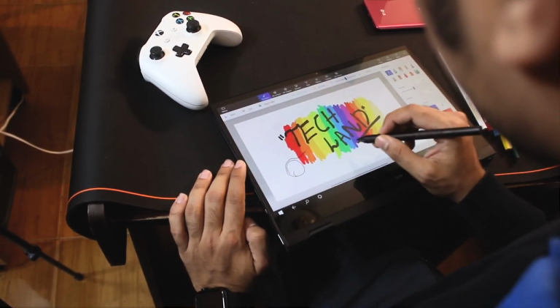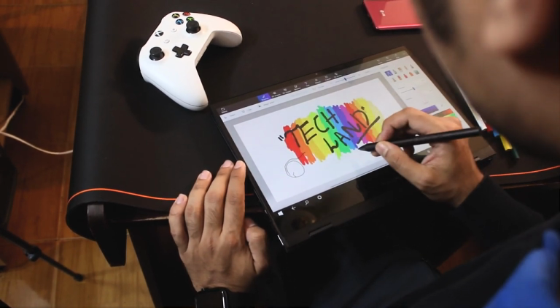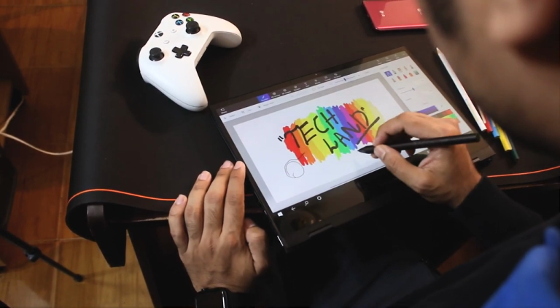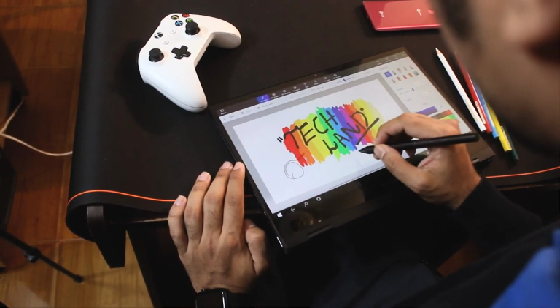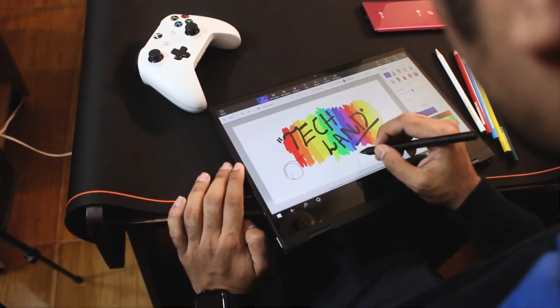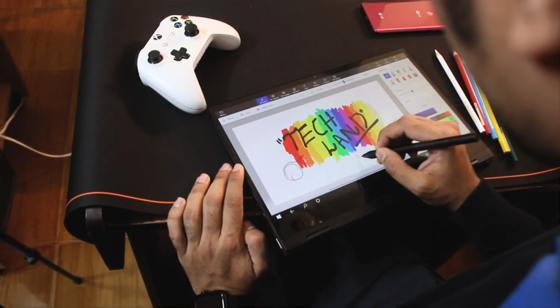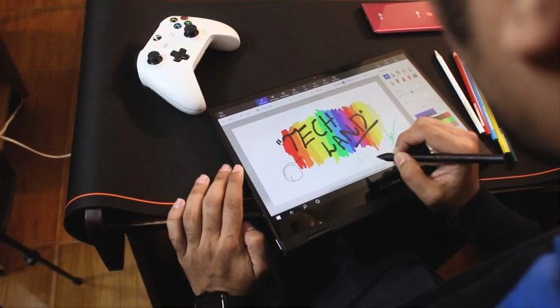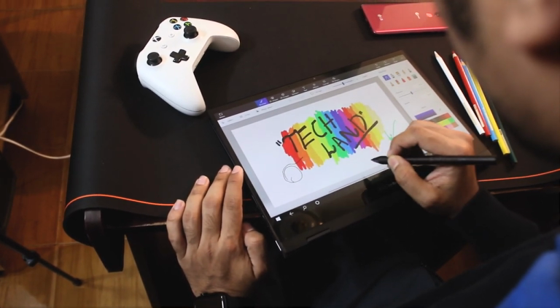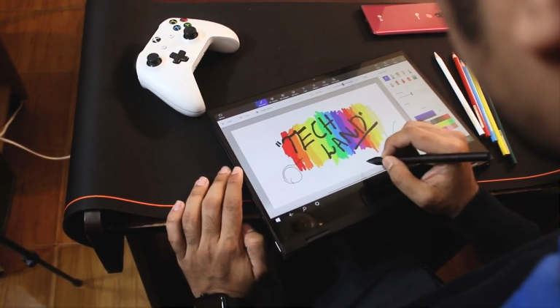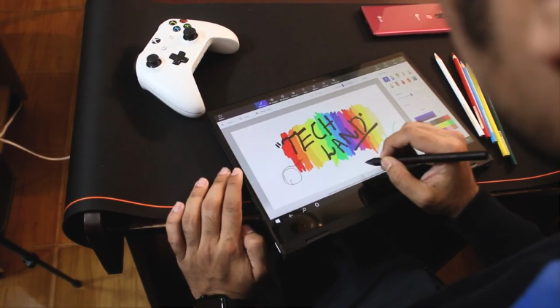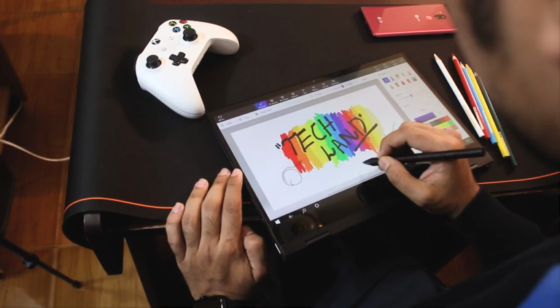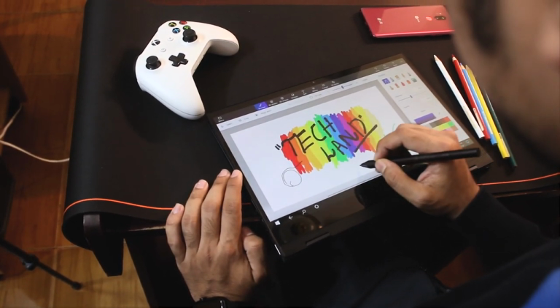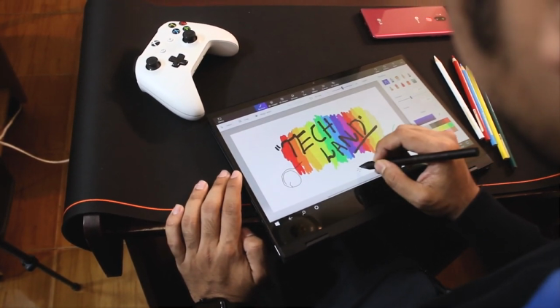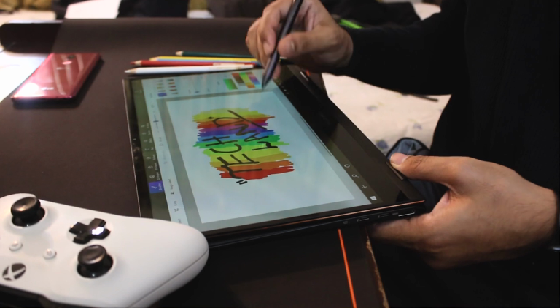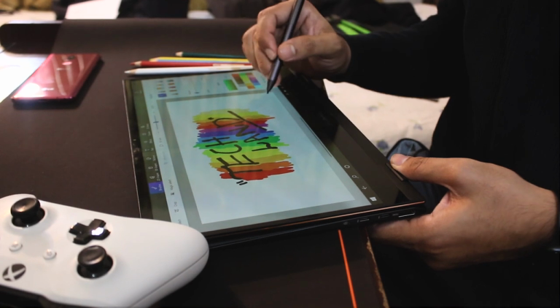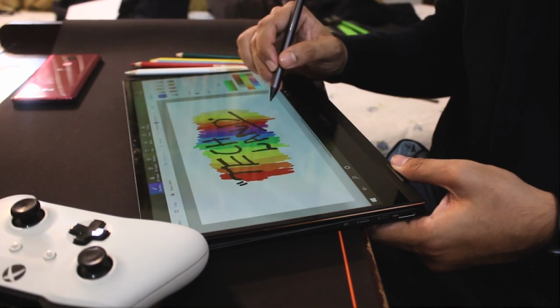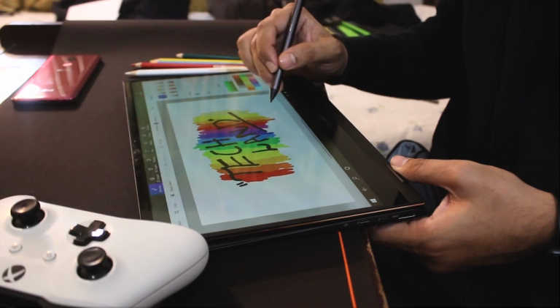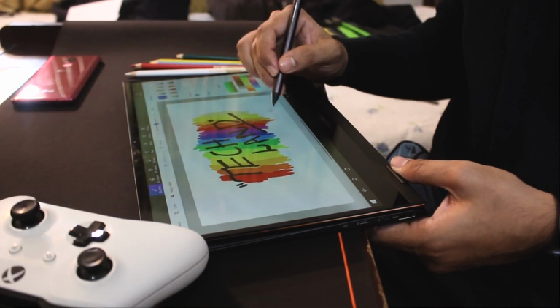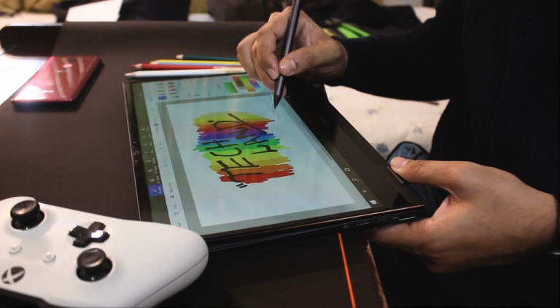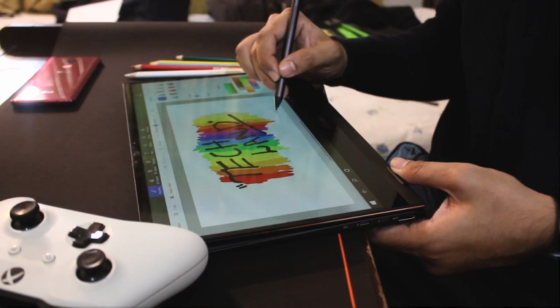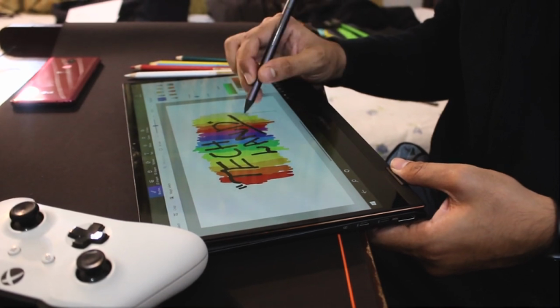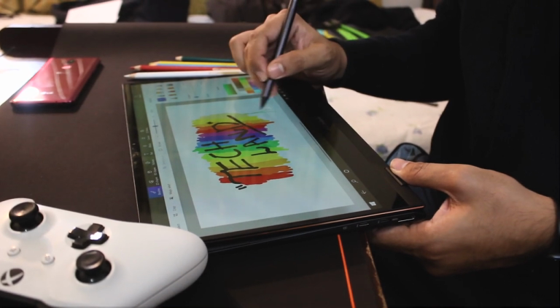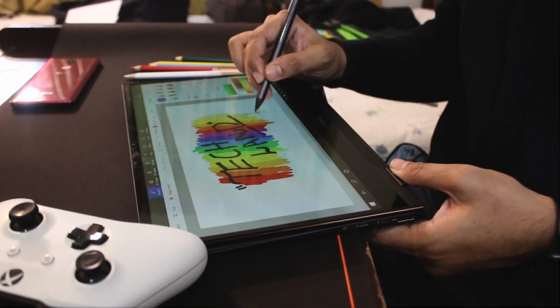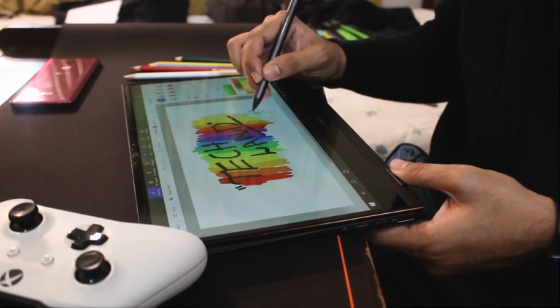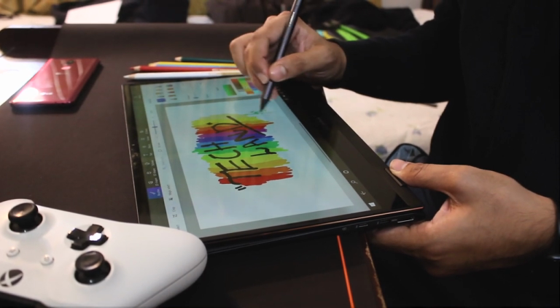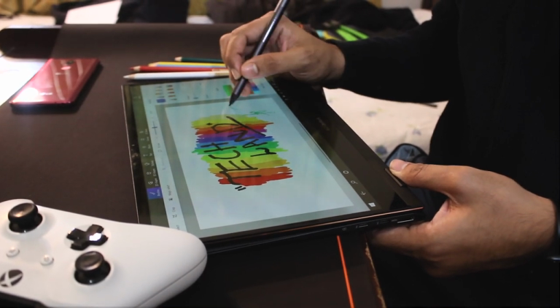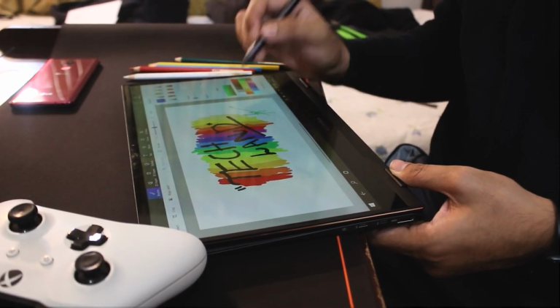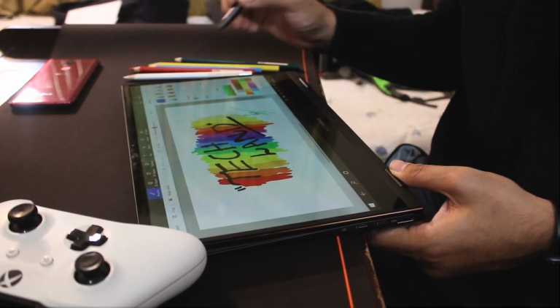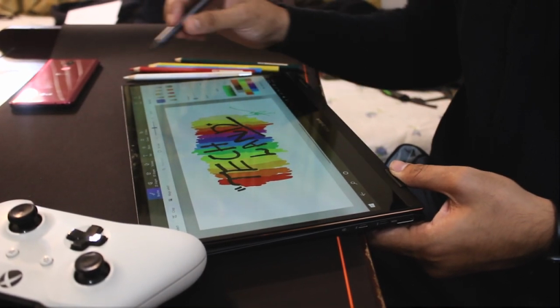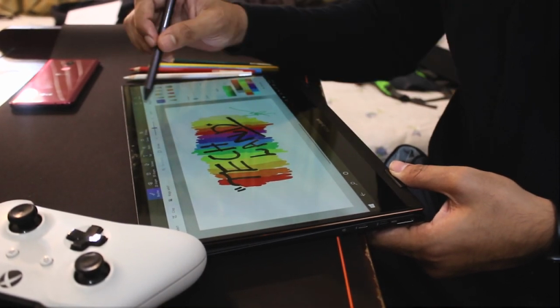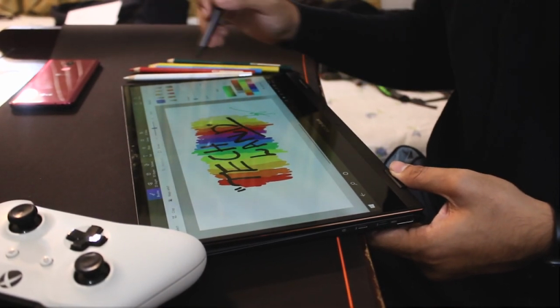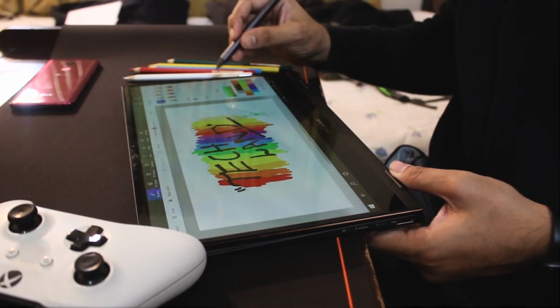Moreover, it is a touch-supported display. A stylus is included in the box, with 4096 pressure level support.